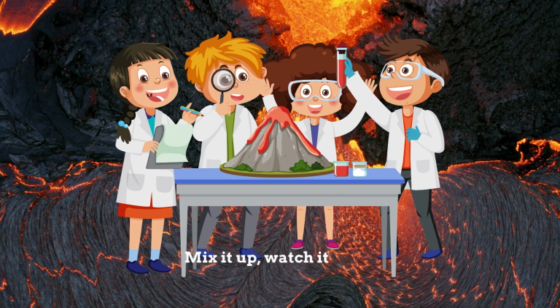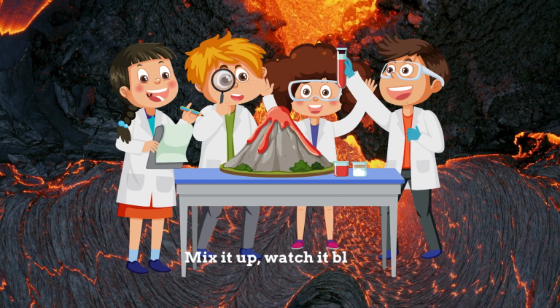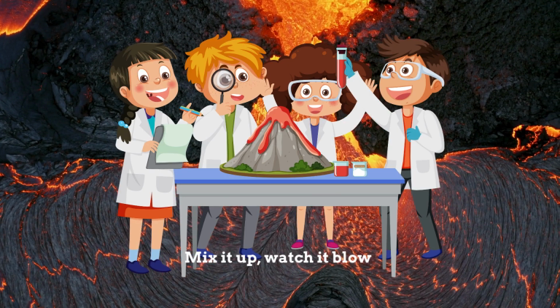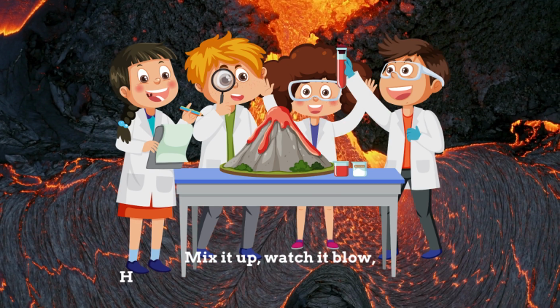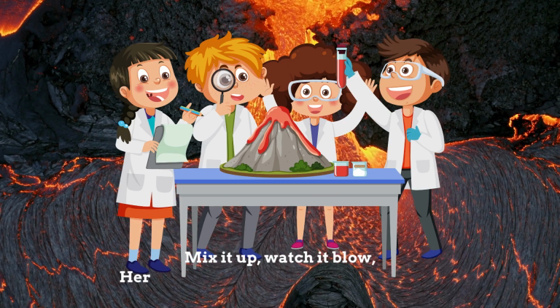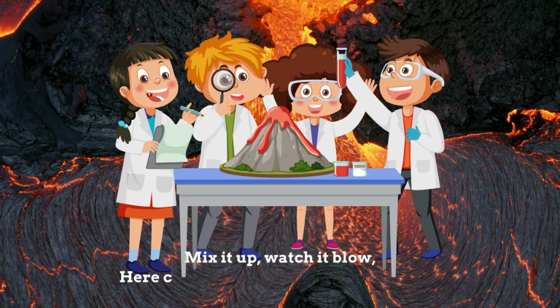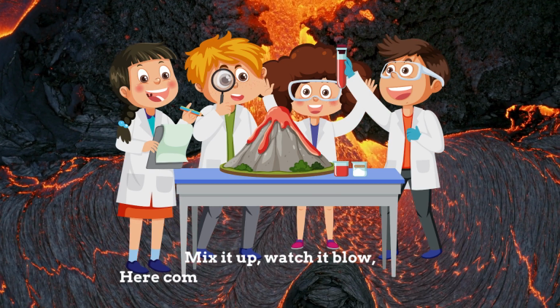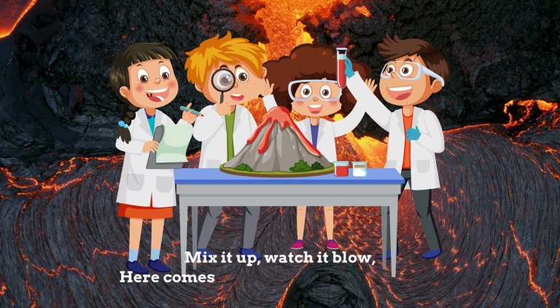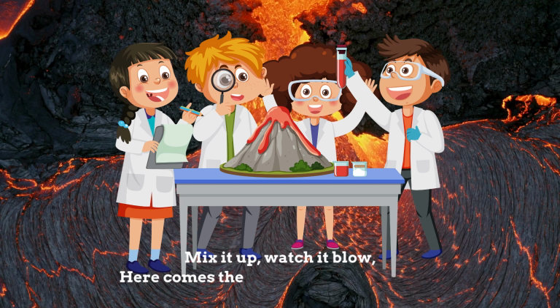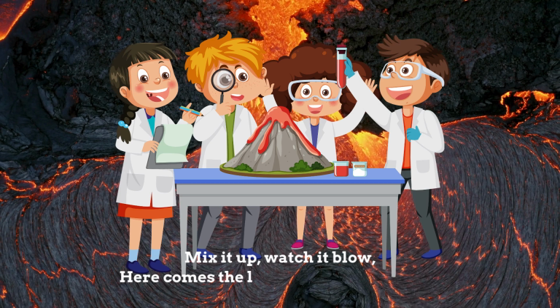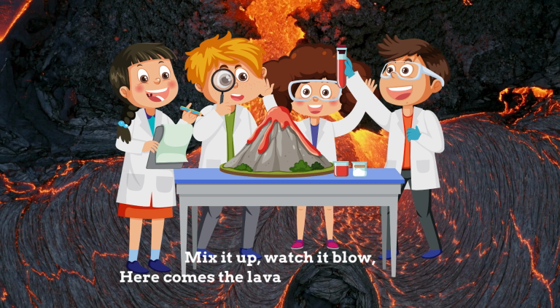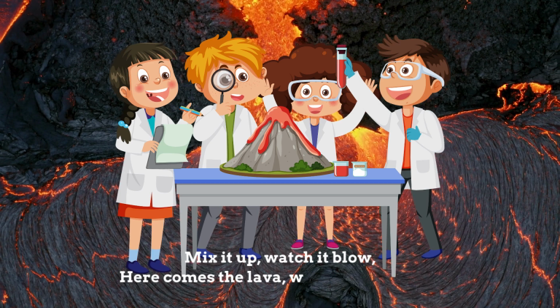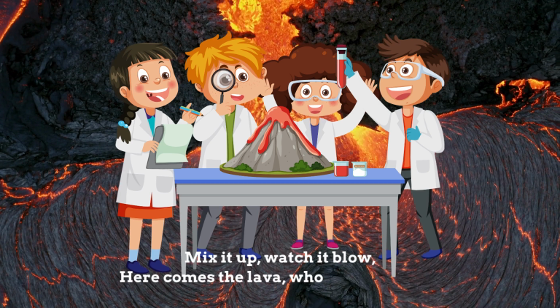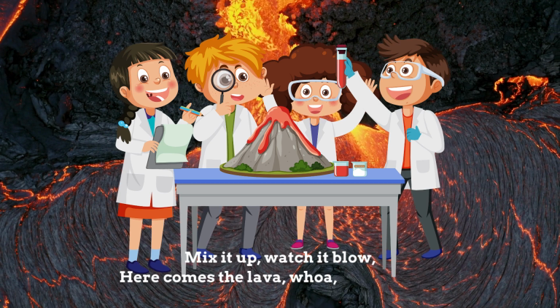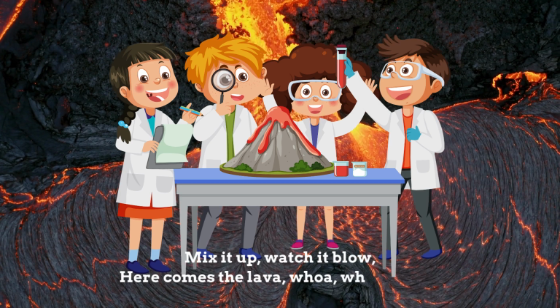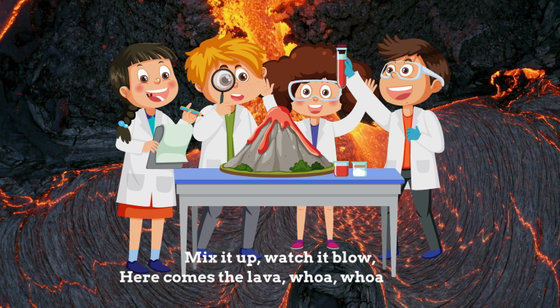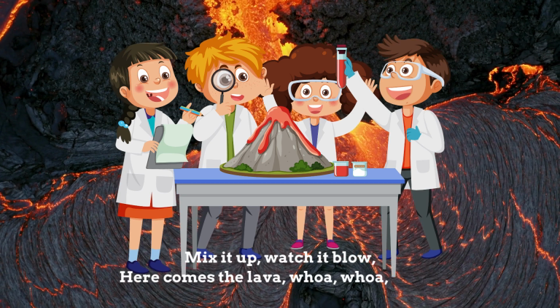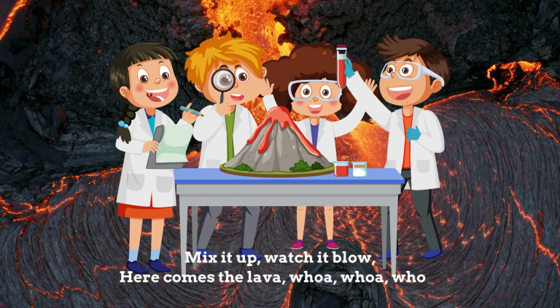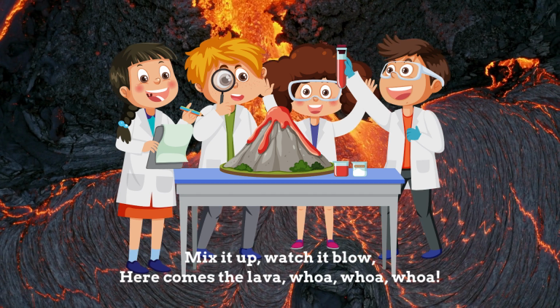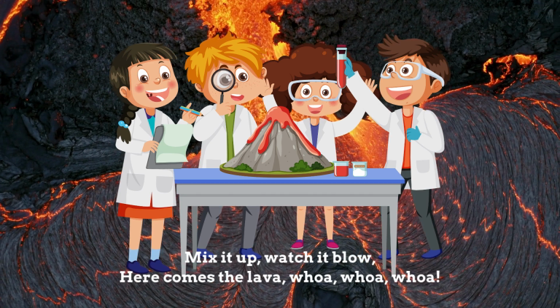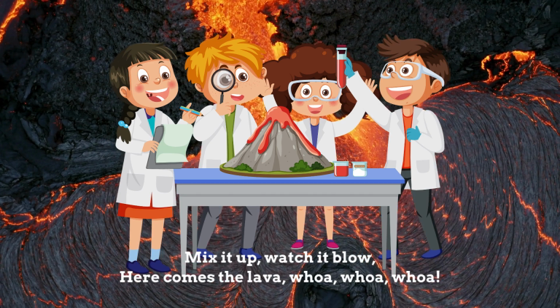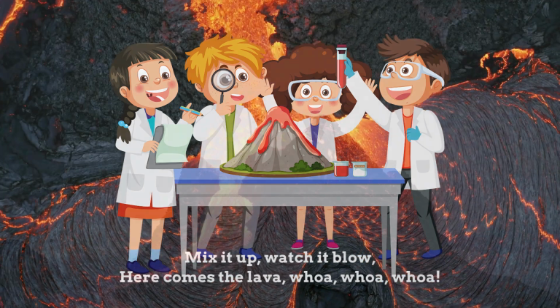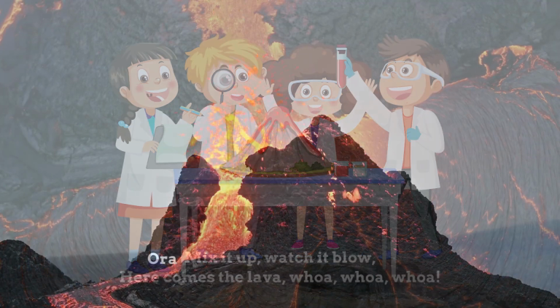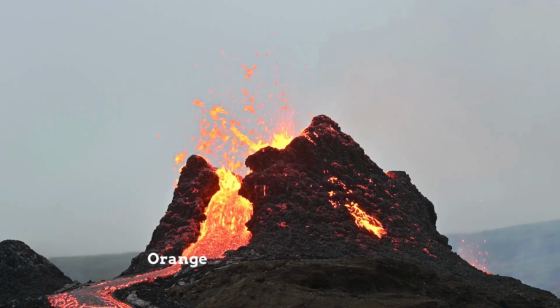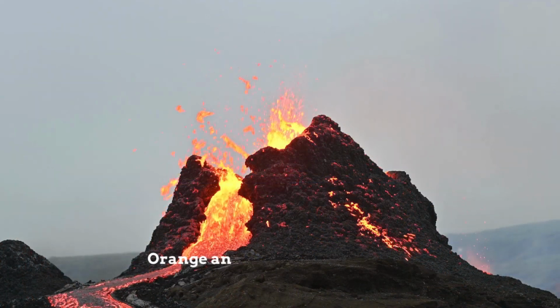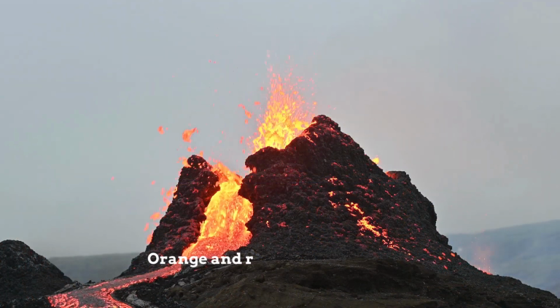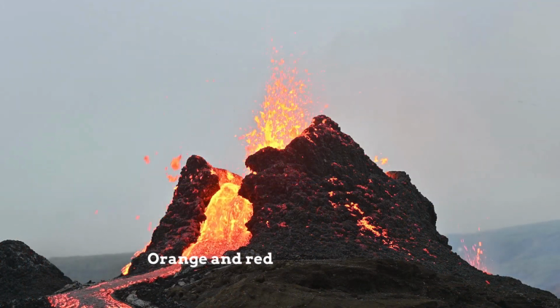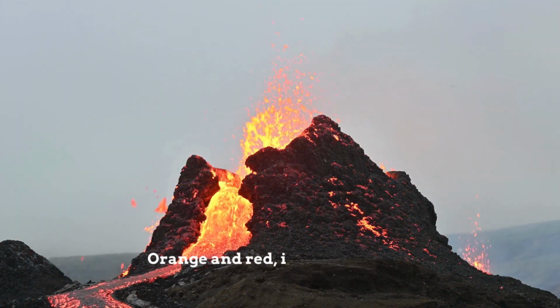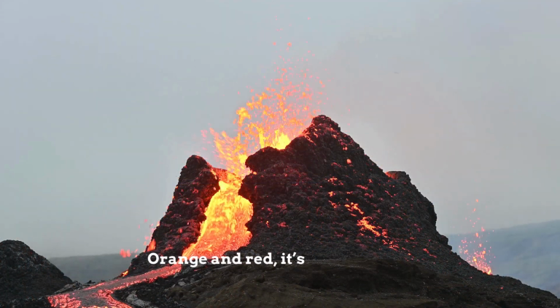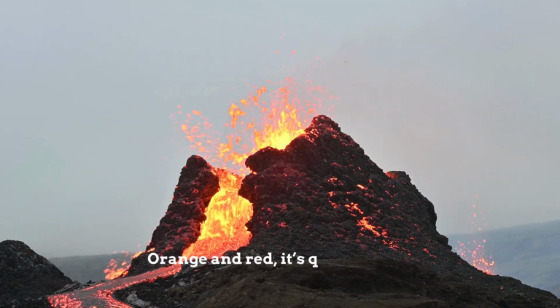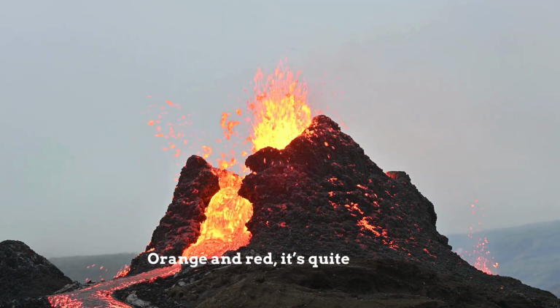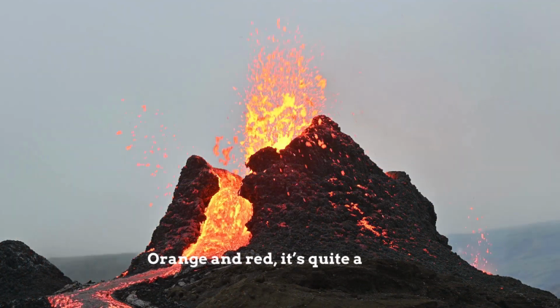Mix it up, watch it blow, here comes the lava, whoa-oh-oh-oh. Orange and red, it's quite a show.